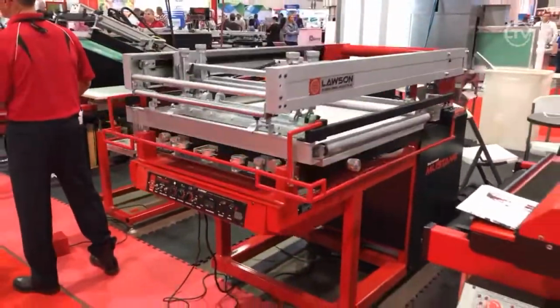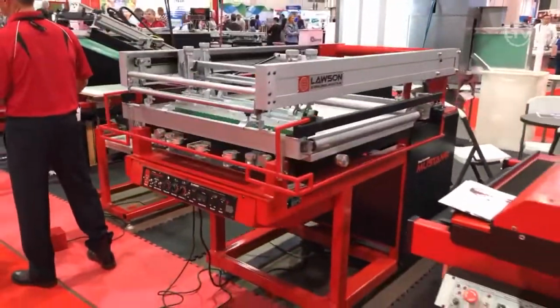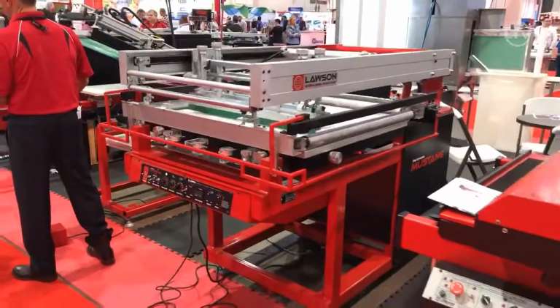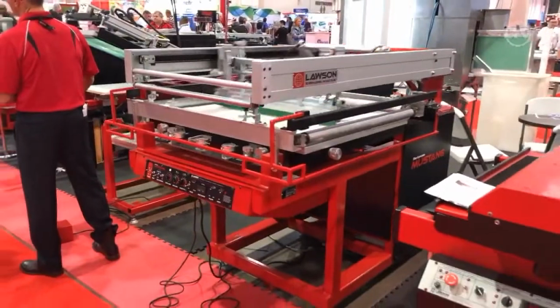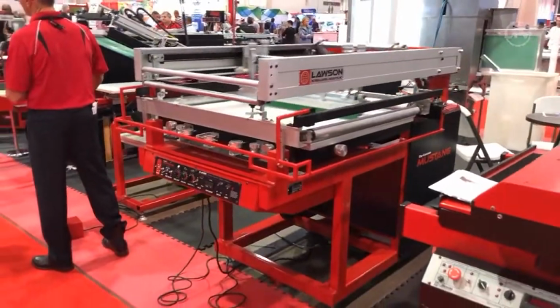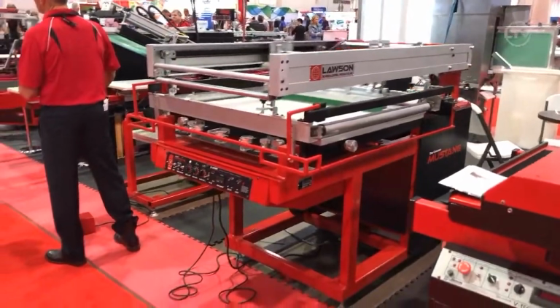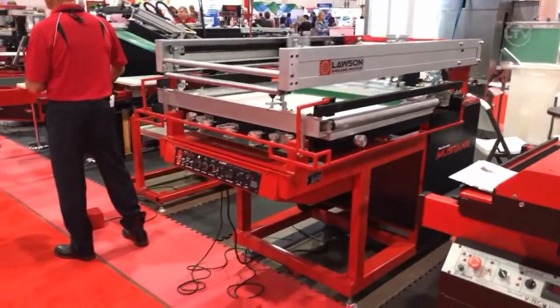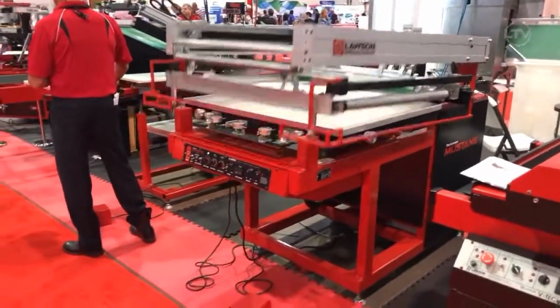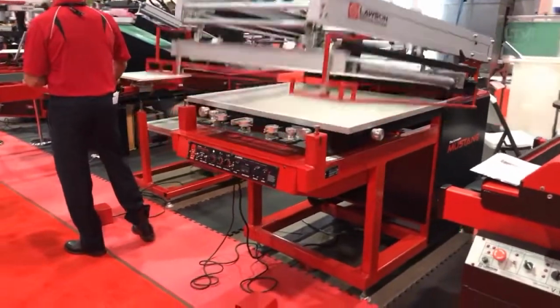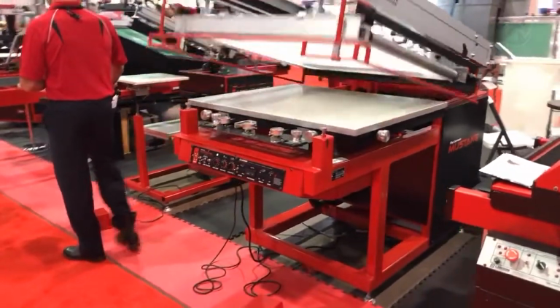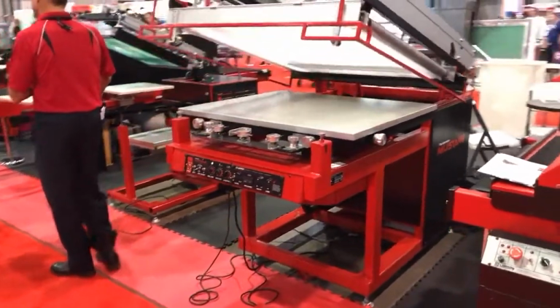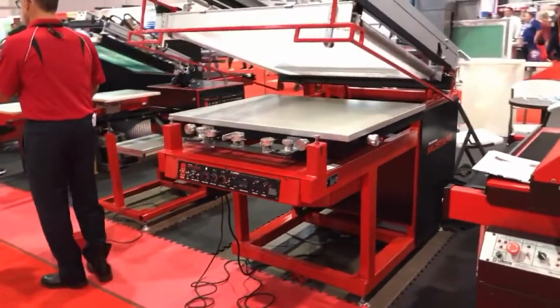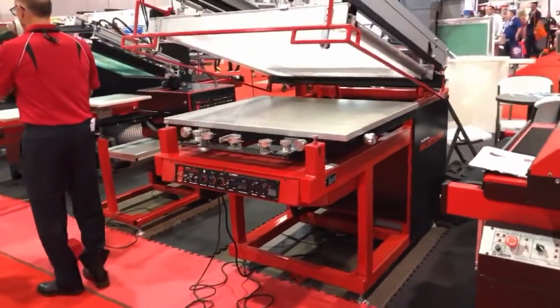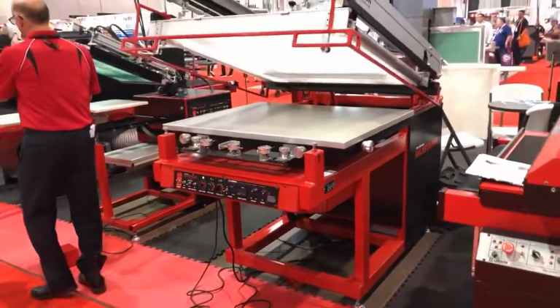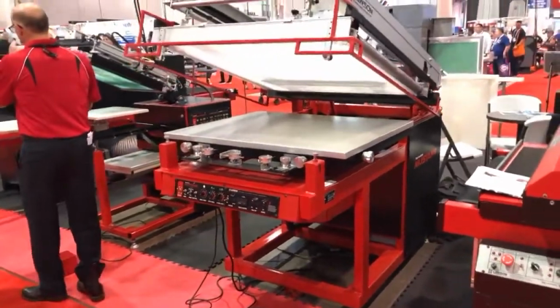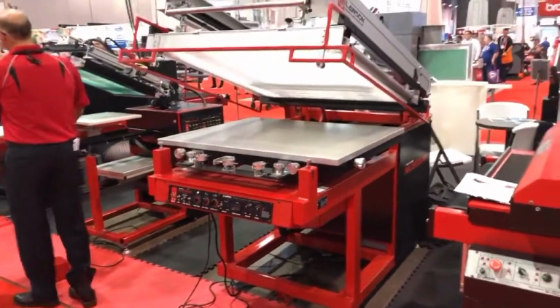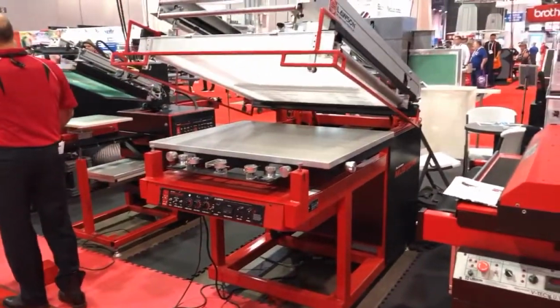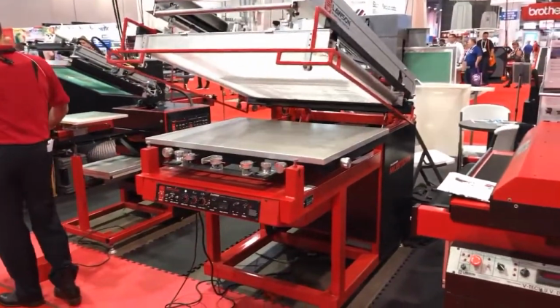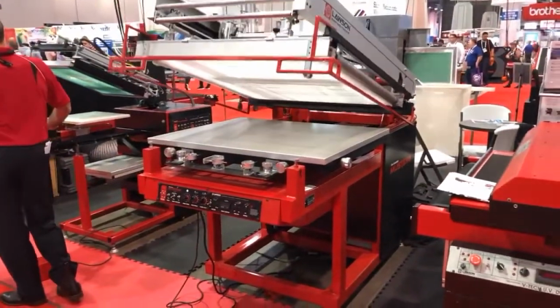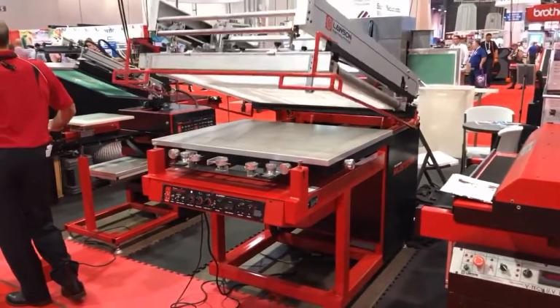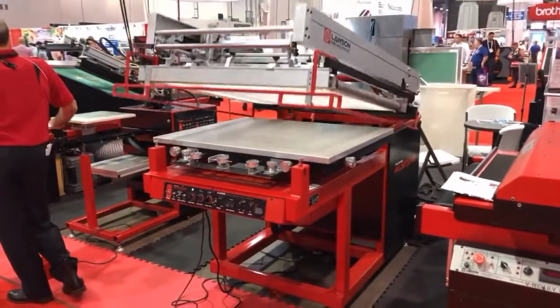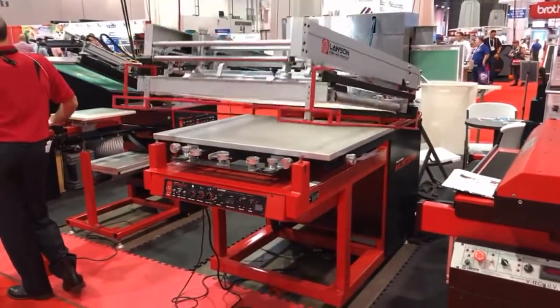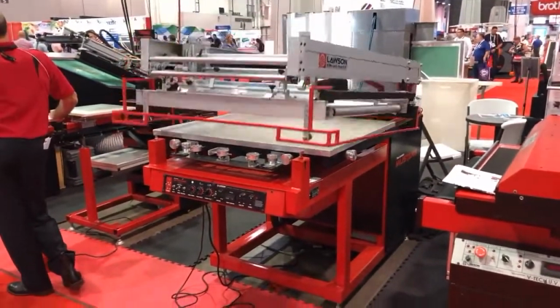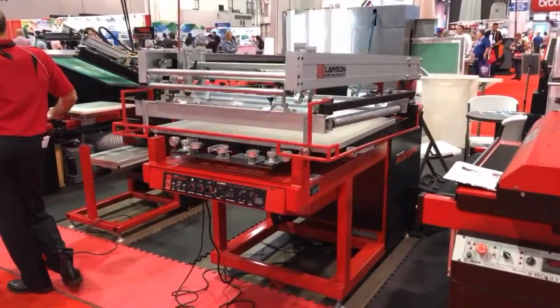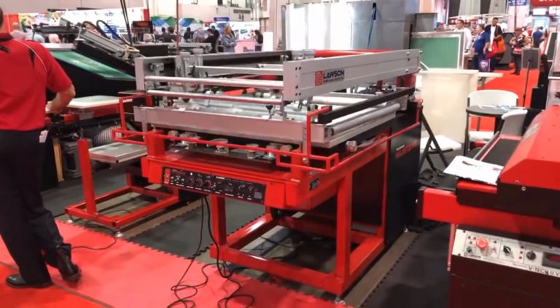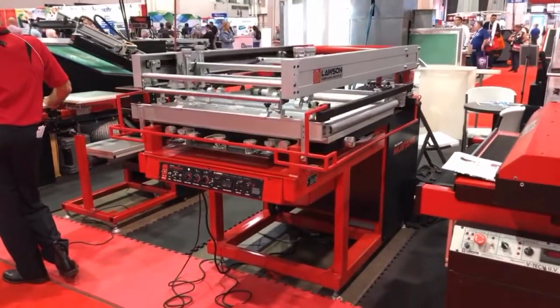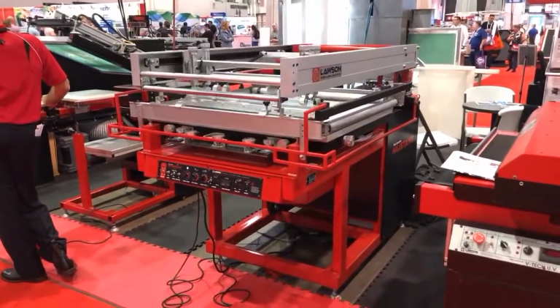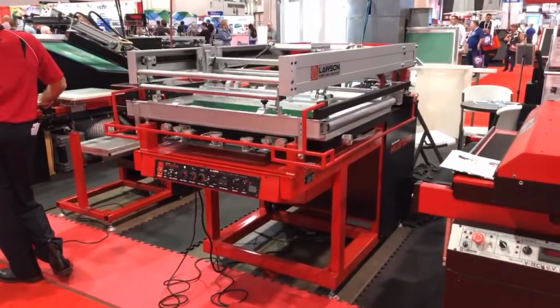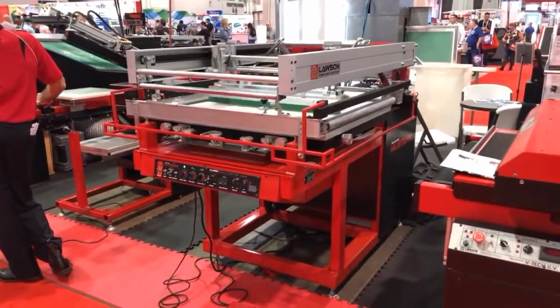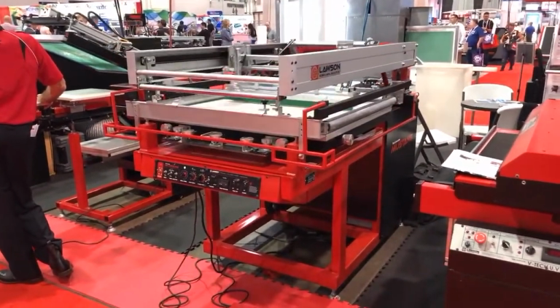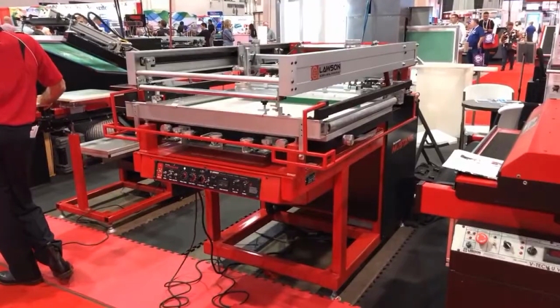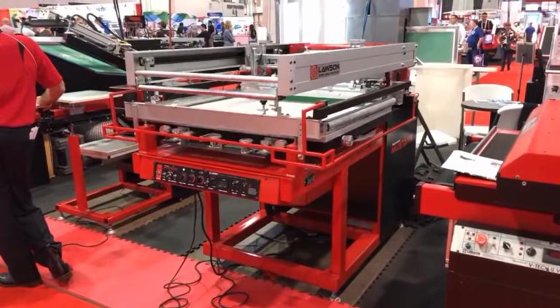The Lawson Mustang. A simple, affordable, automatic clamshell.